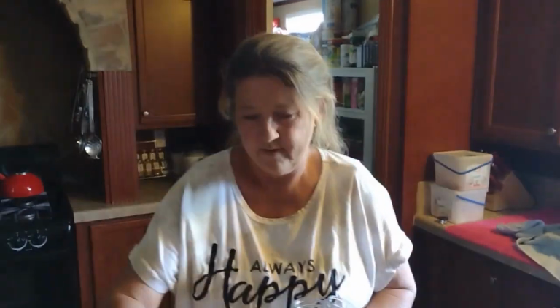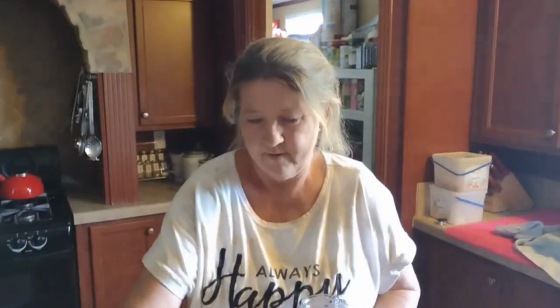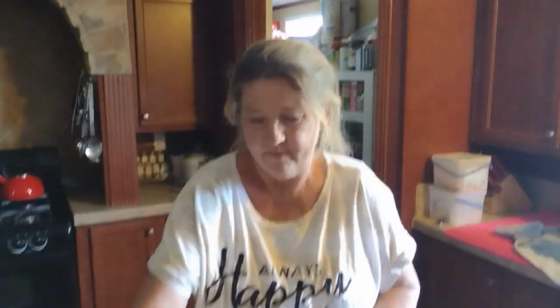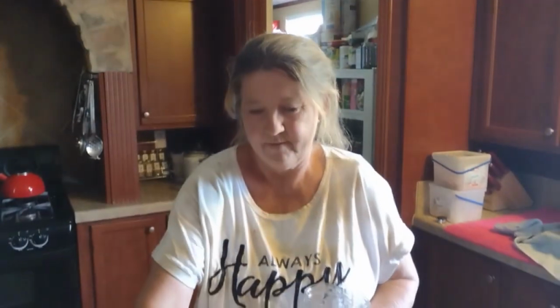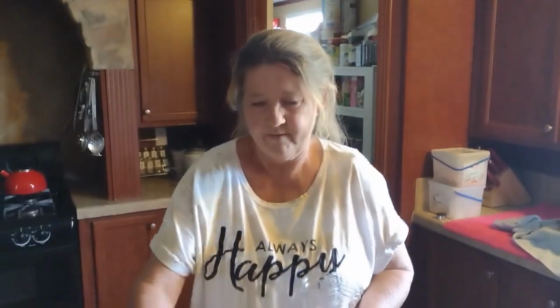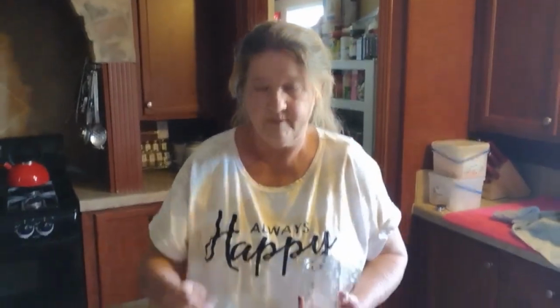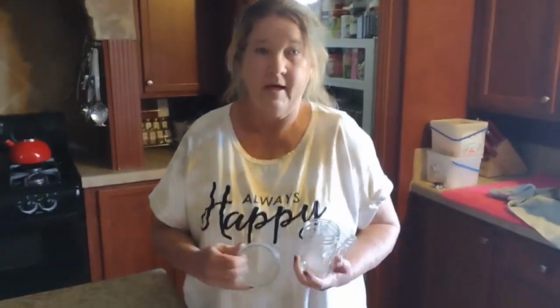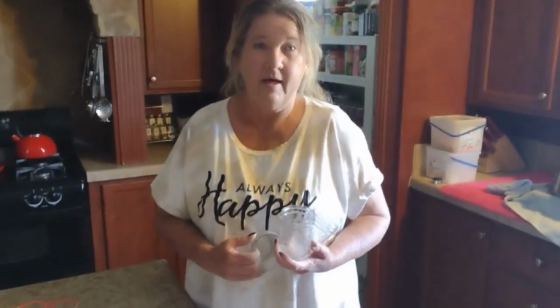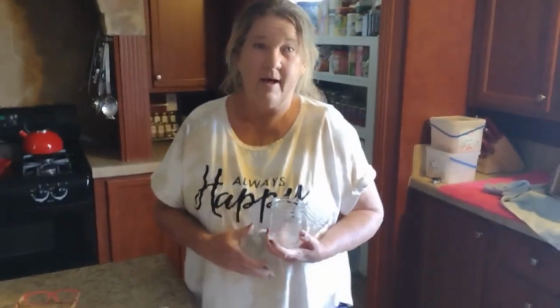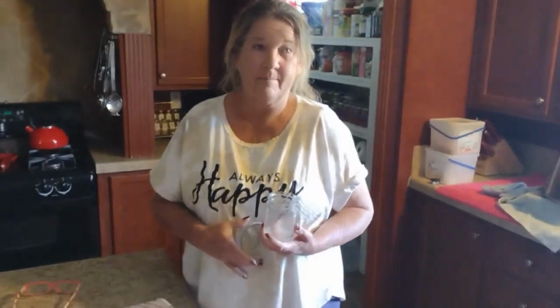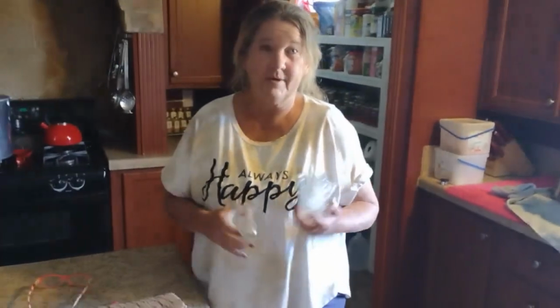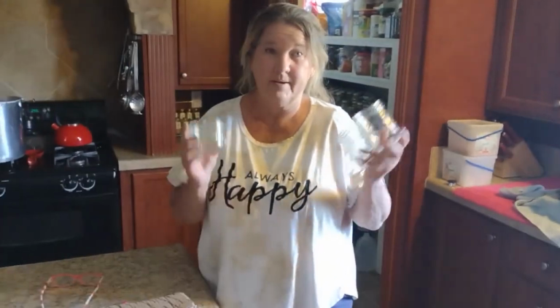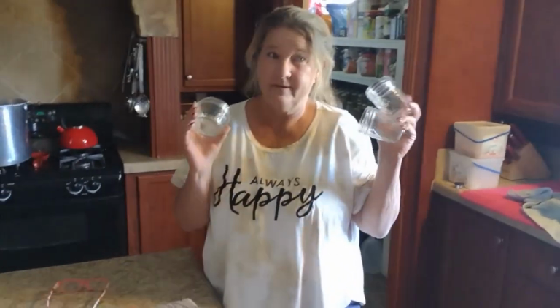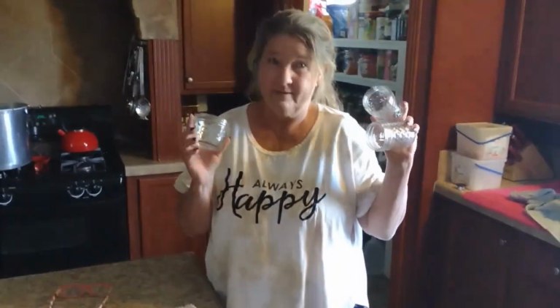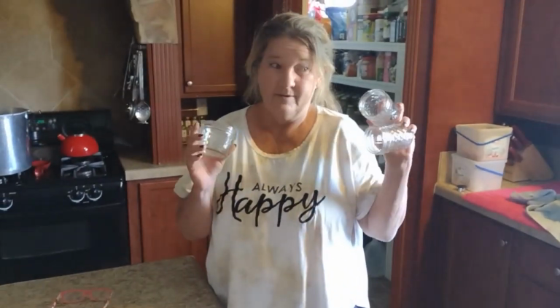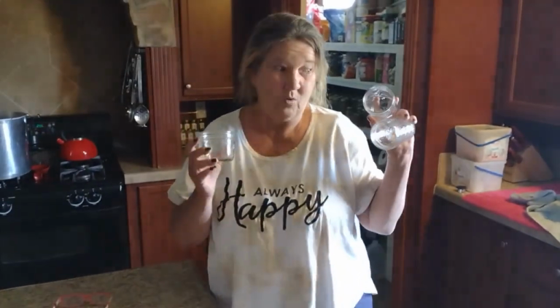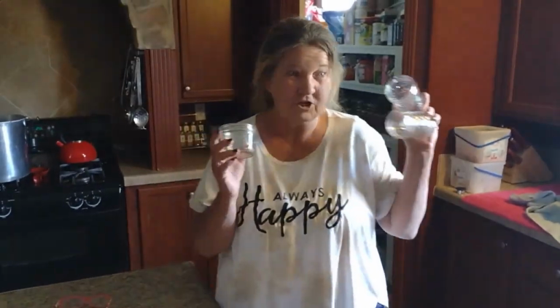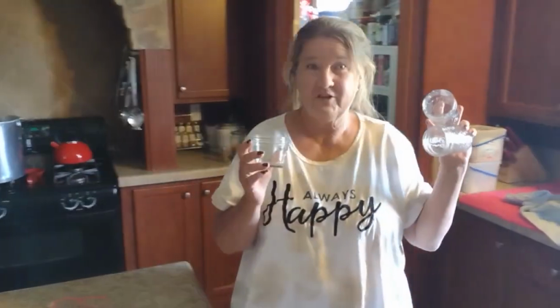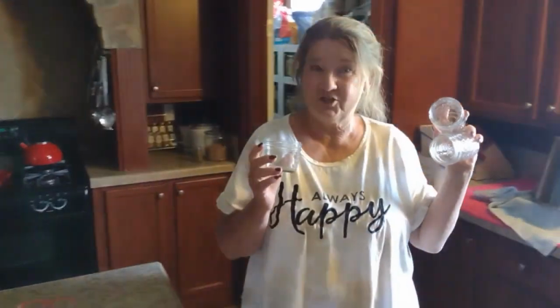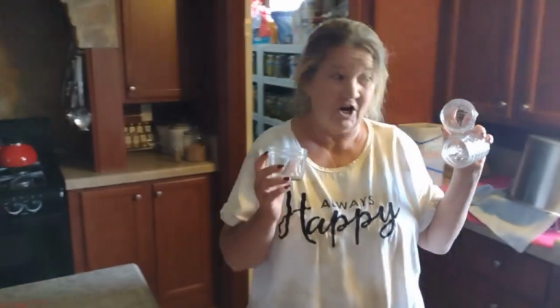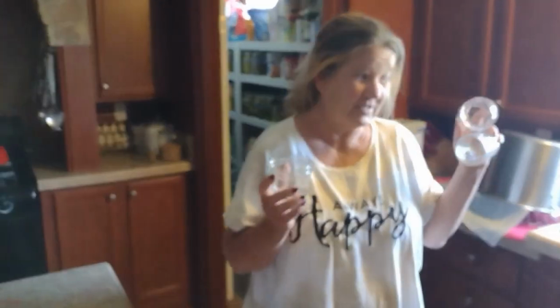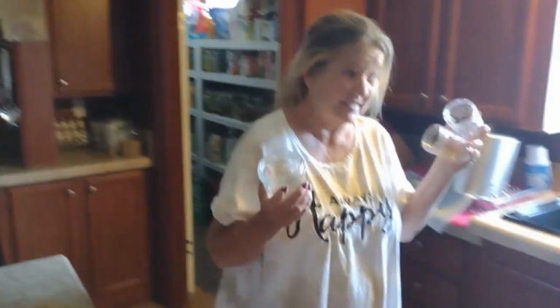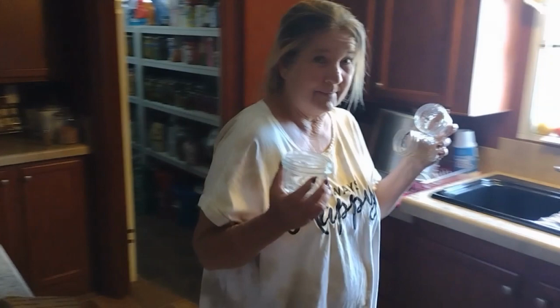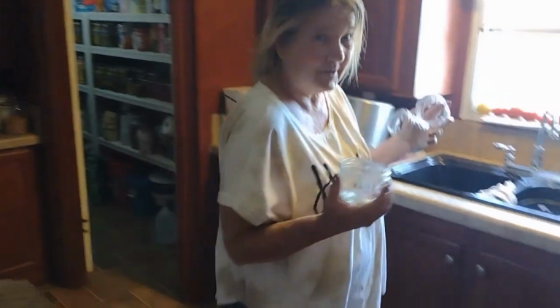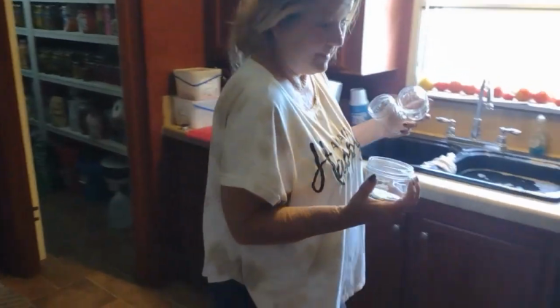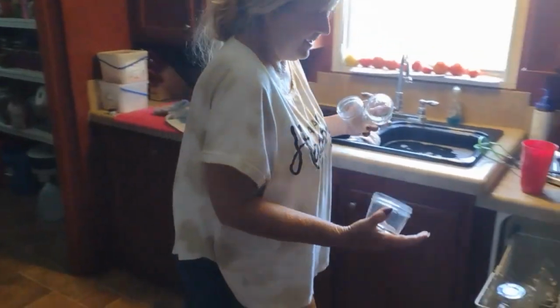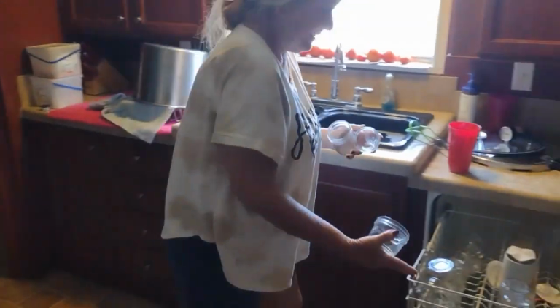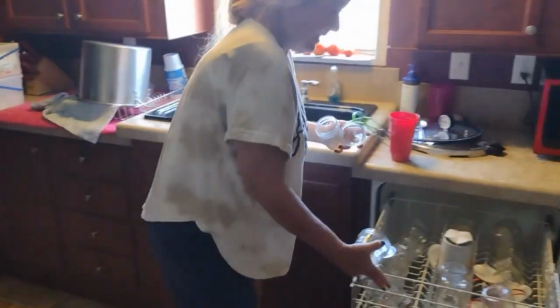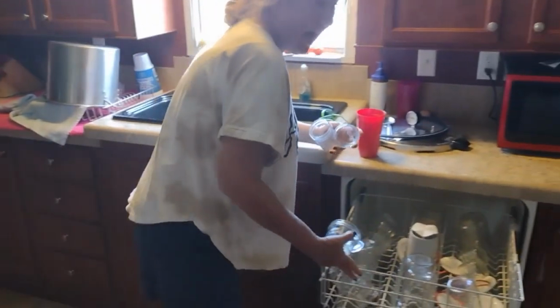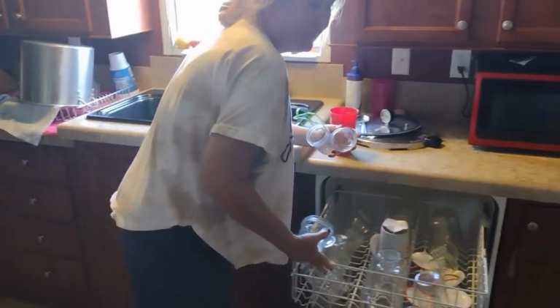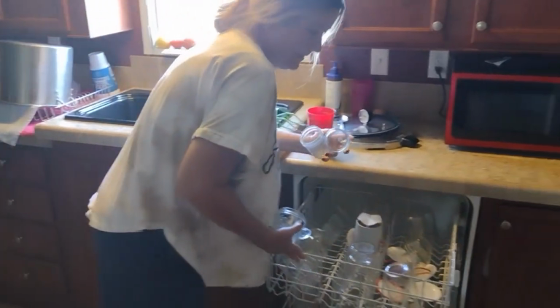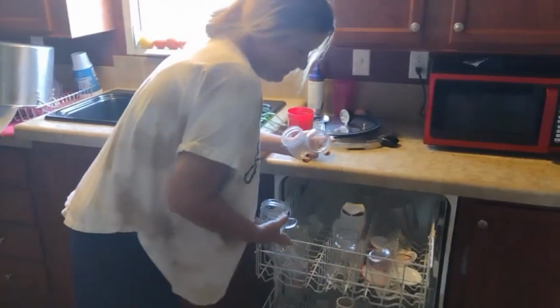Hey, what are you doing? I'm going to wash all these jars because I'm going to make apple butter.